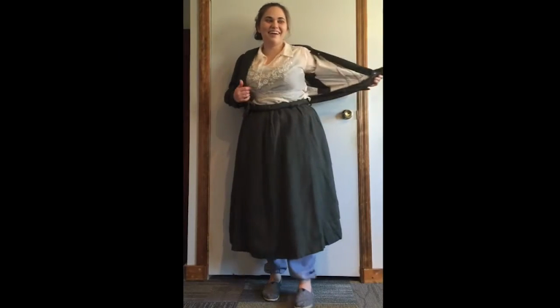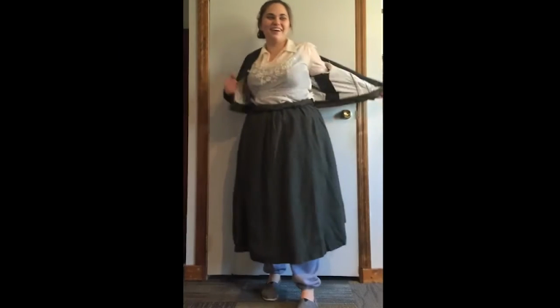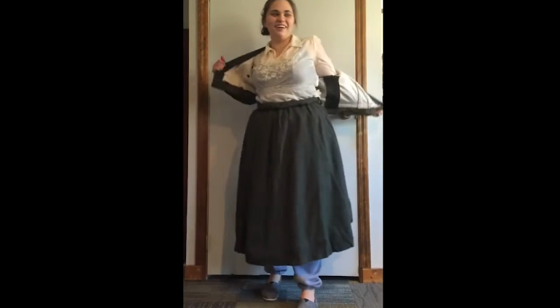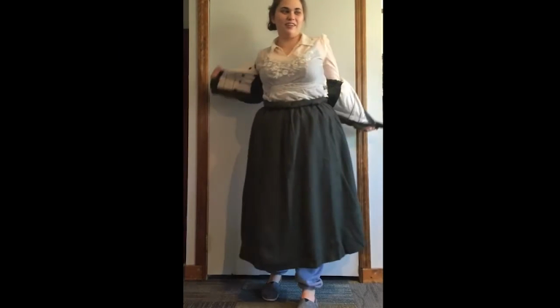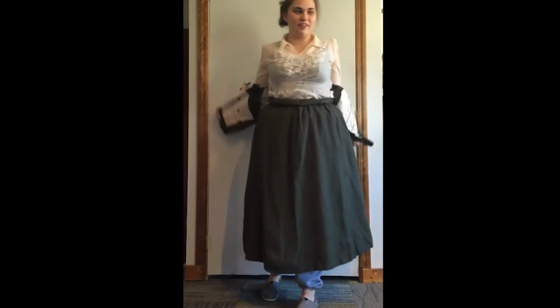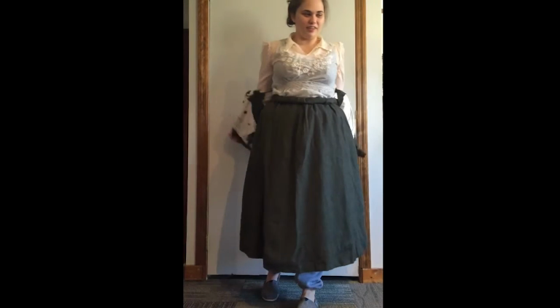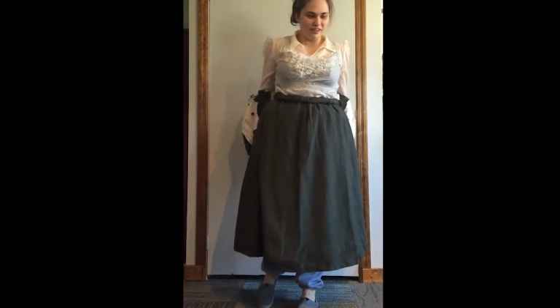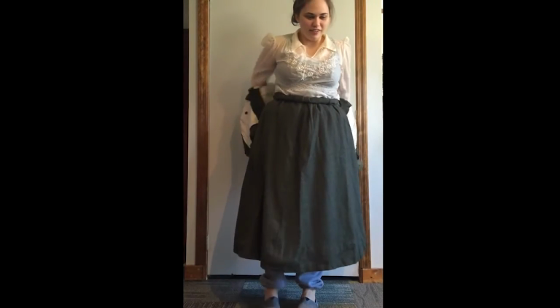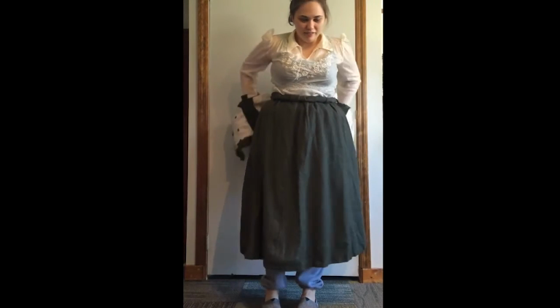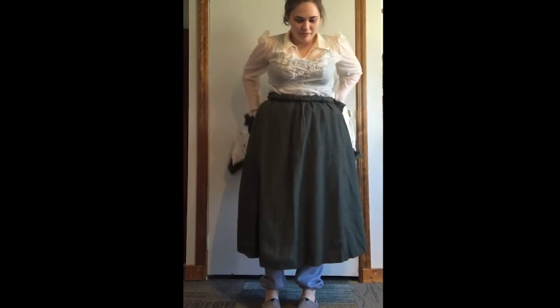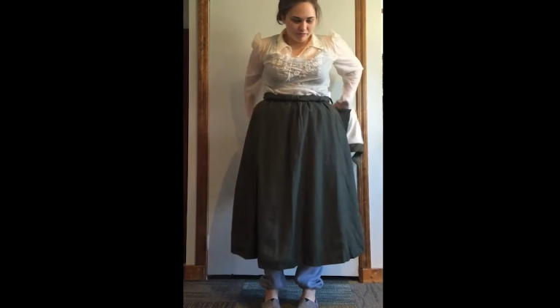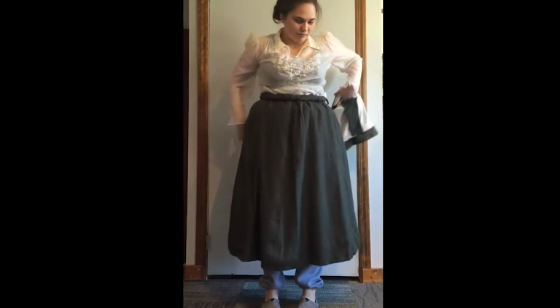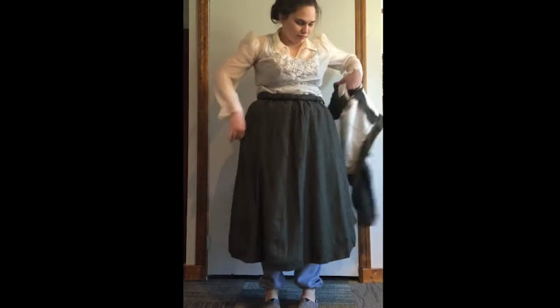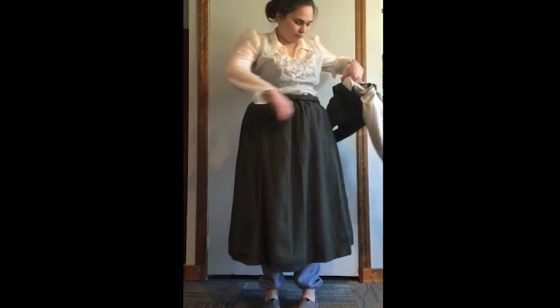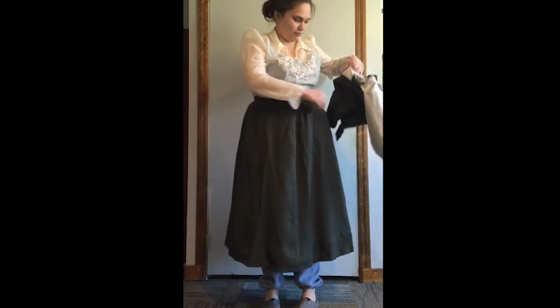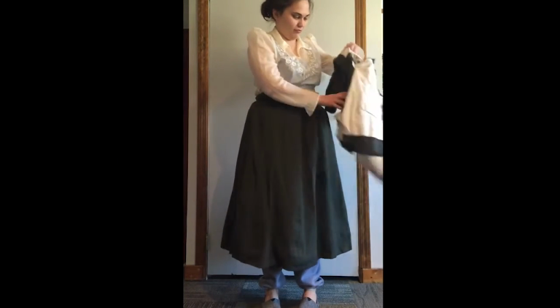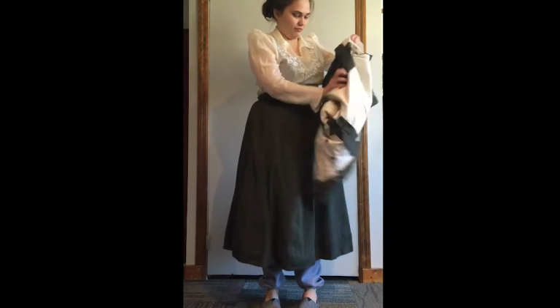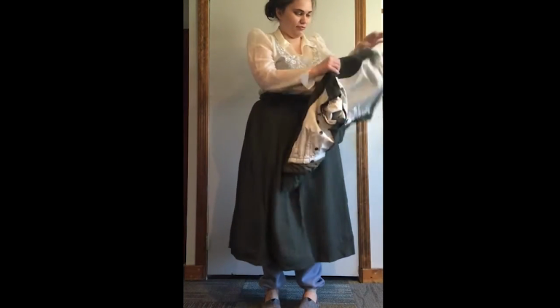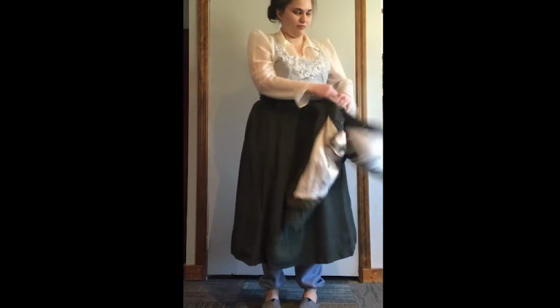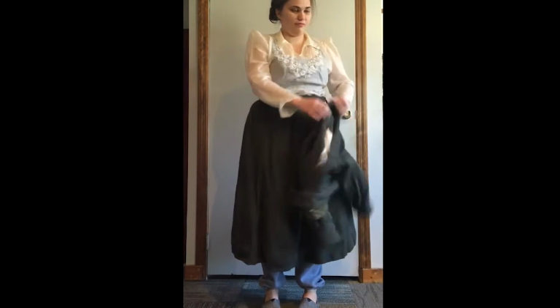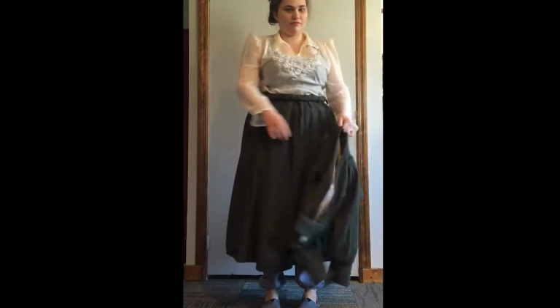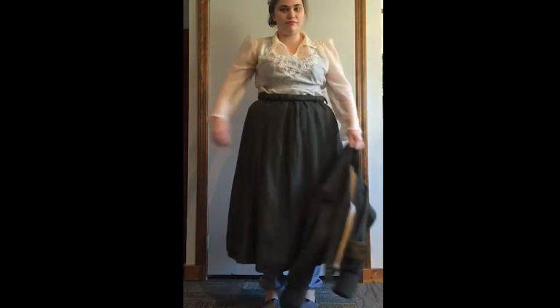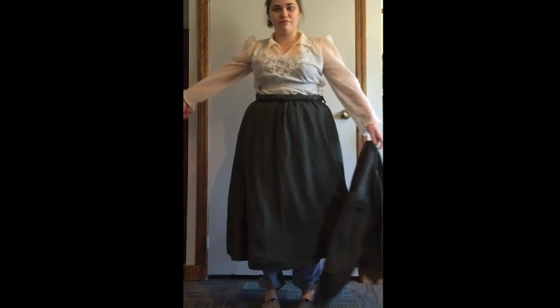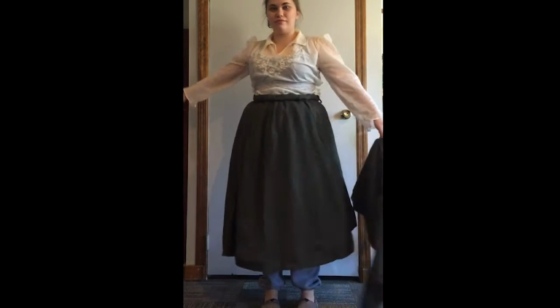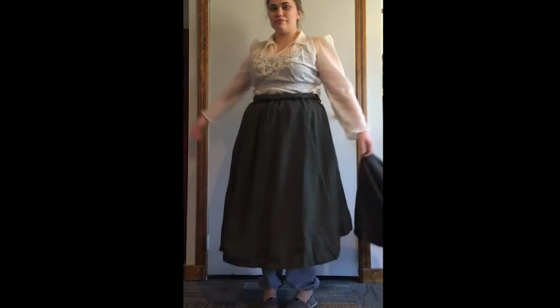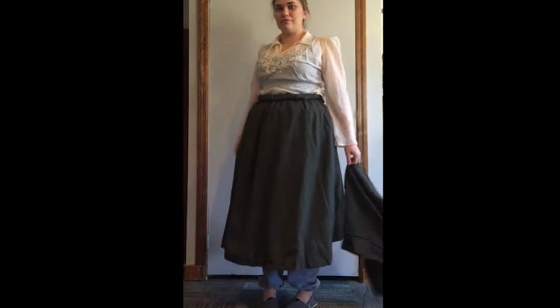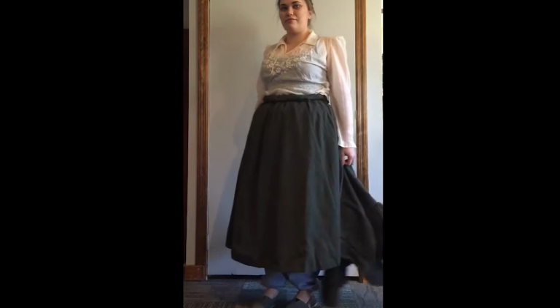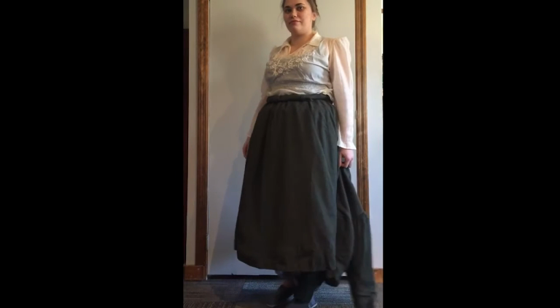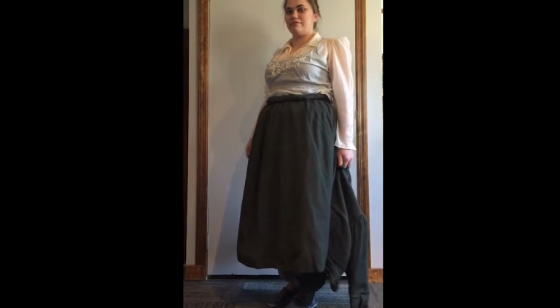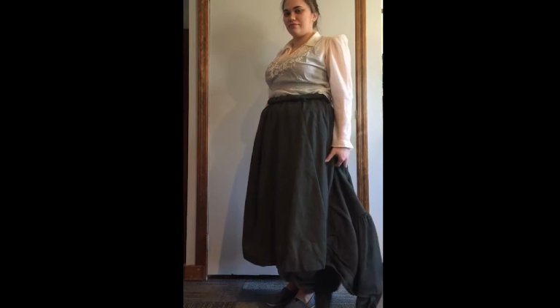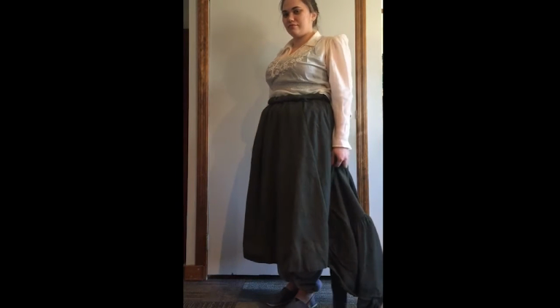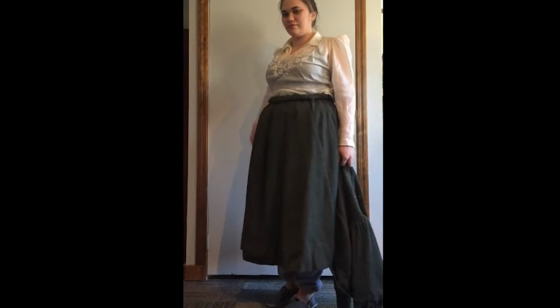And this is what the bloomer outfit looked like without a jacket. The shirt was long-sleeved and high-collared, with the waist cinched.